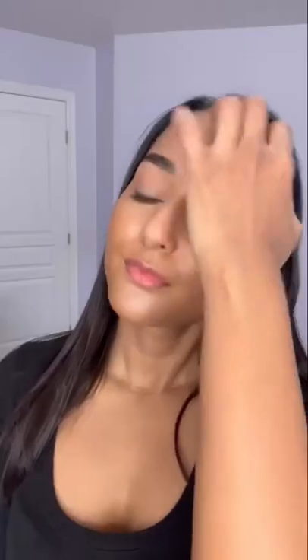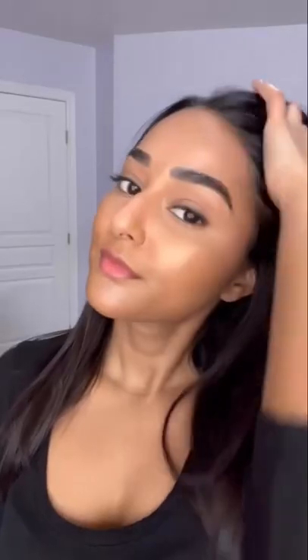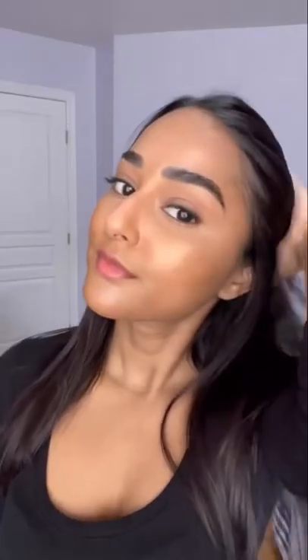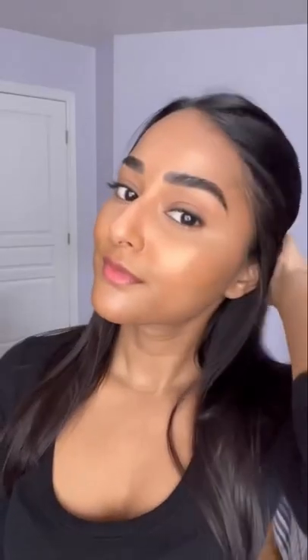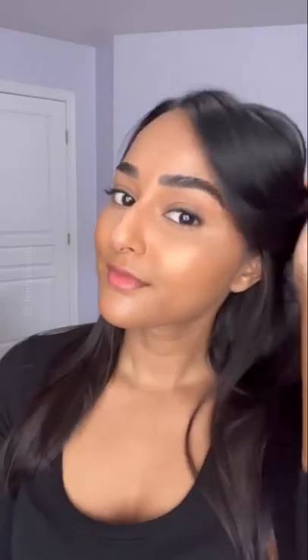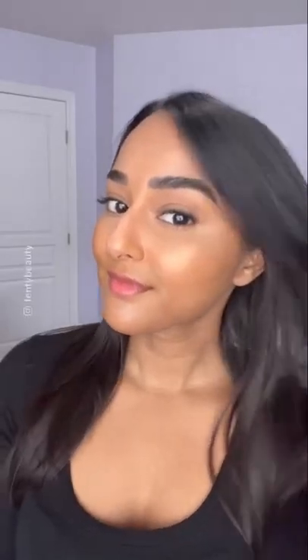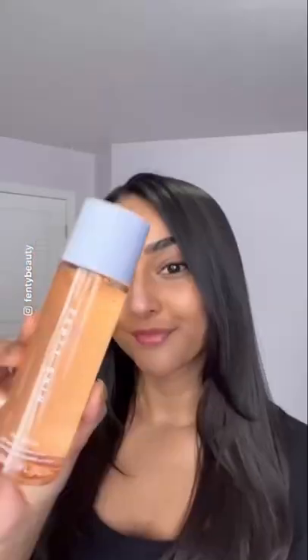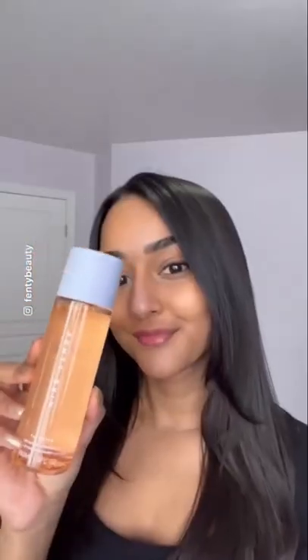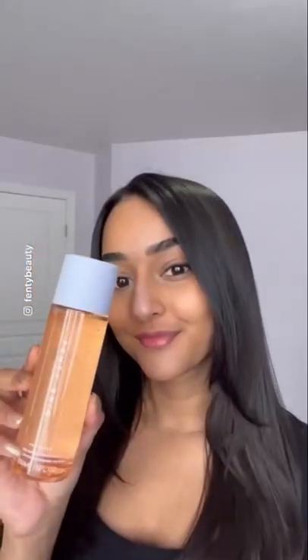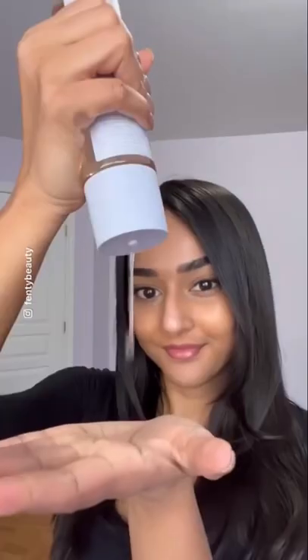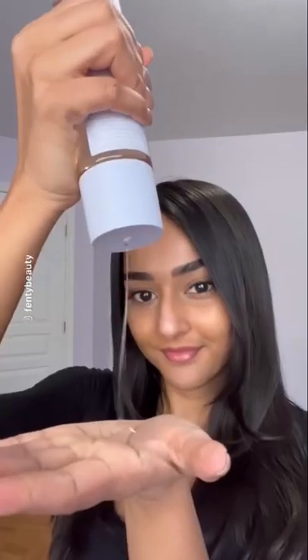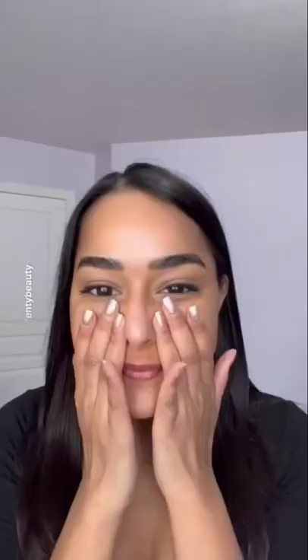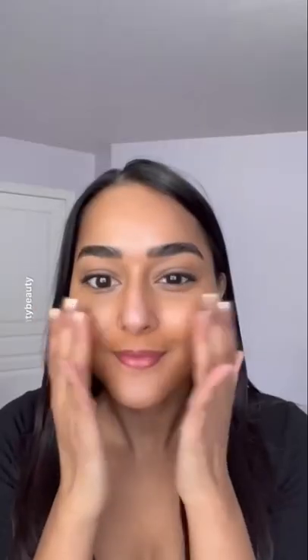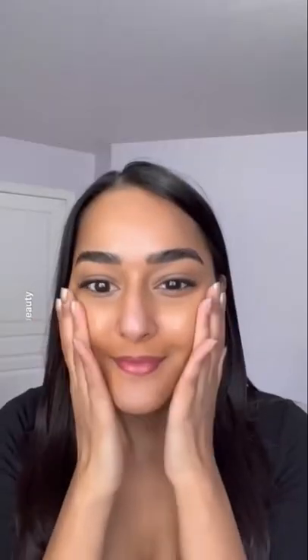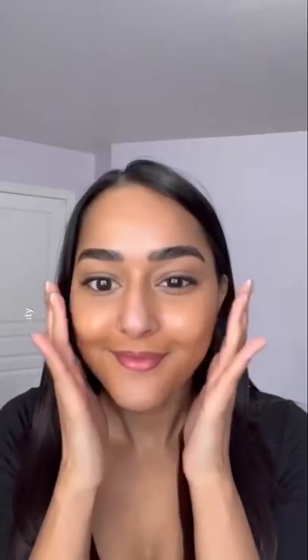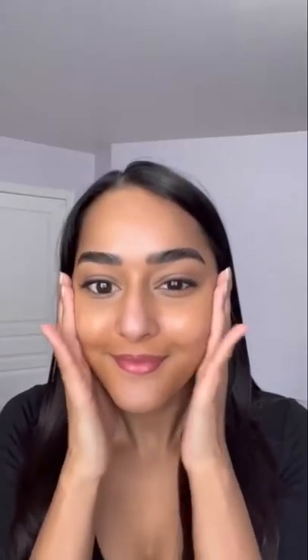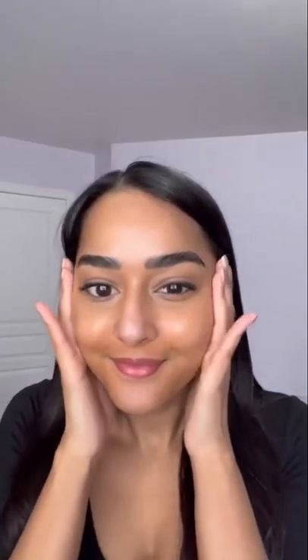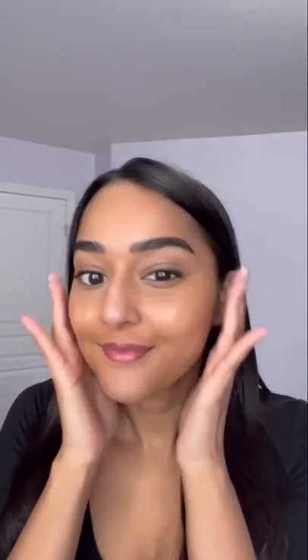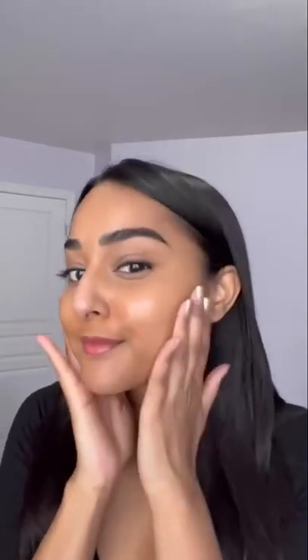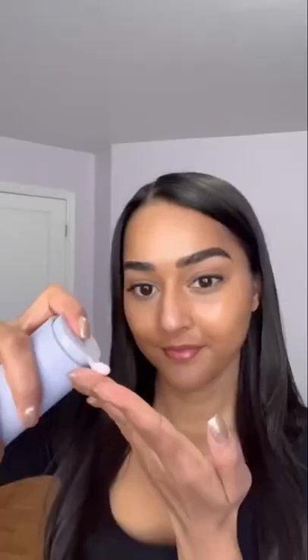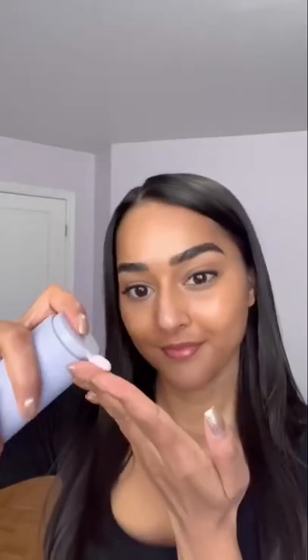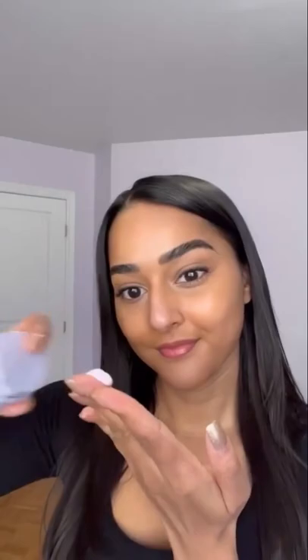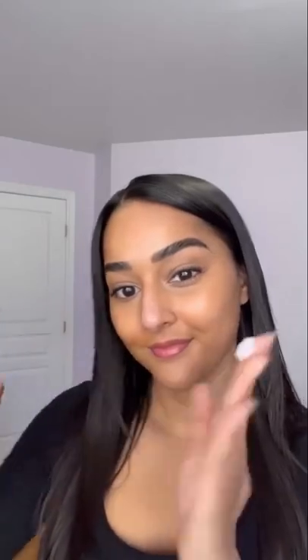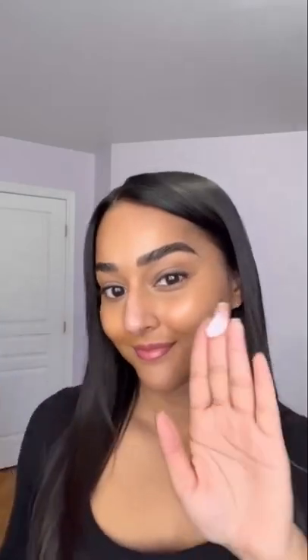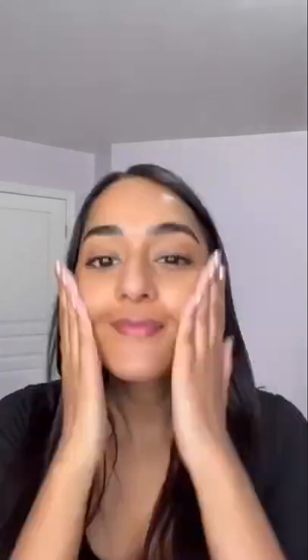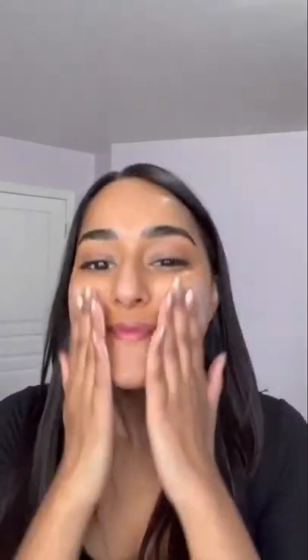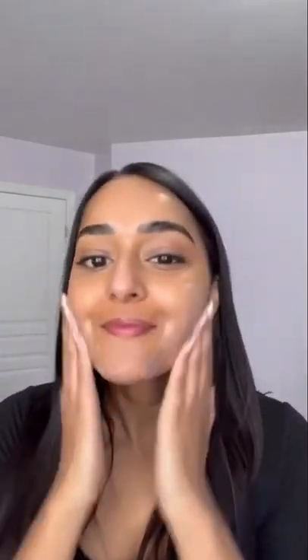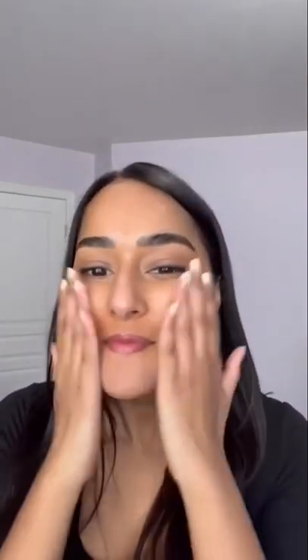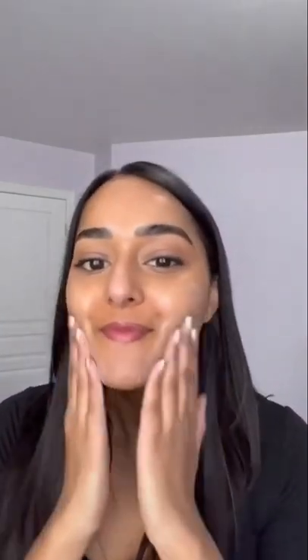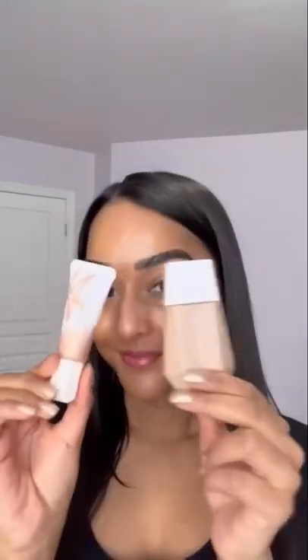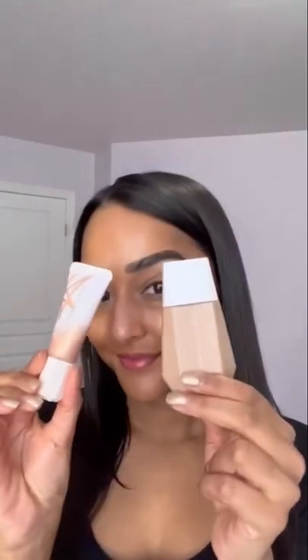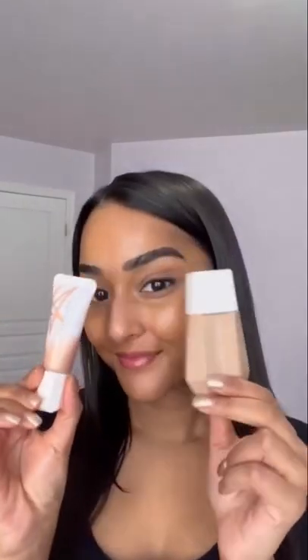This is my routine for how I achieve a glass skin glow. Fenty Skin Fat Water and Hydrovisor are the perfect prep step combo that leaves your skin glowing.